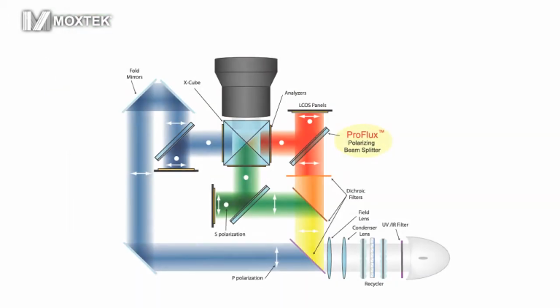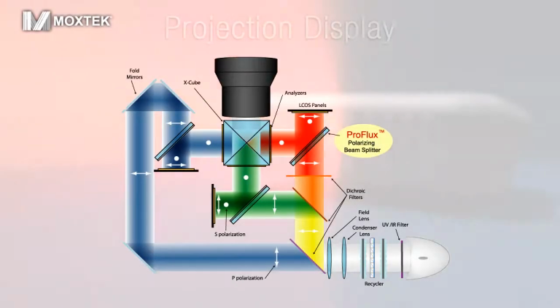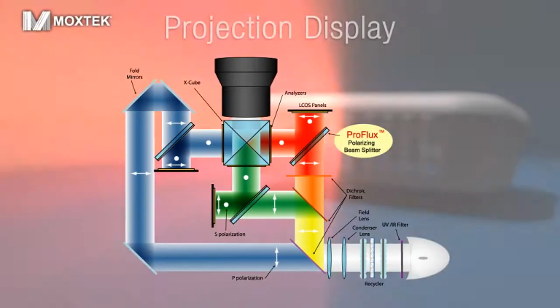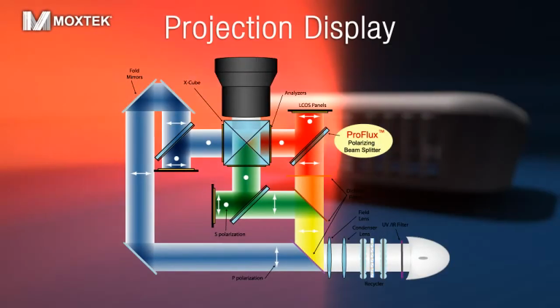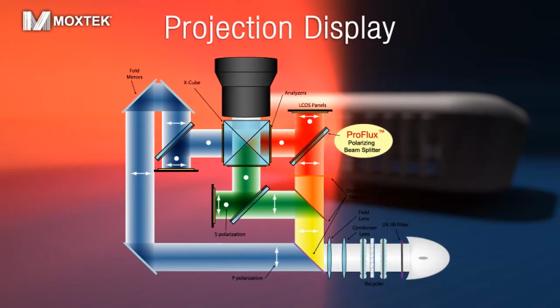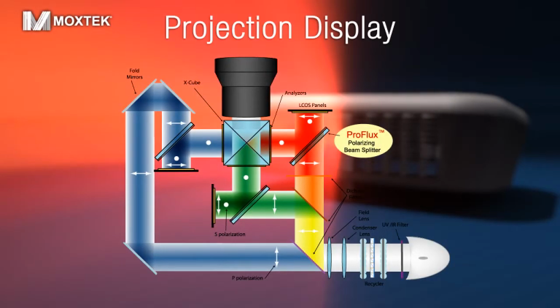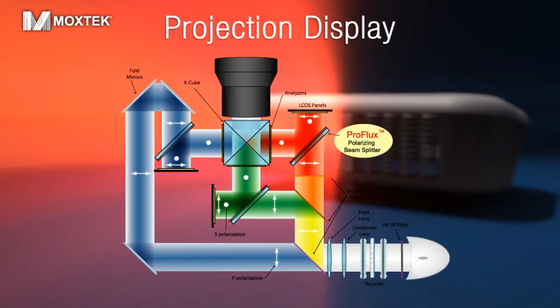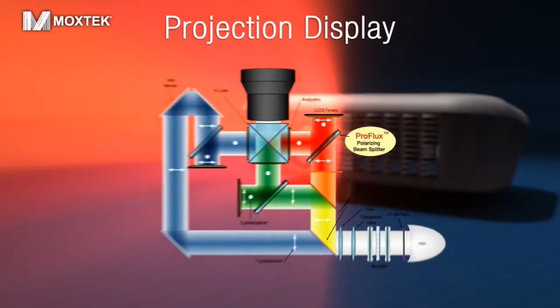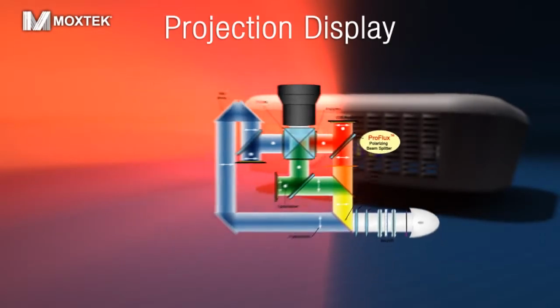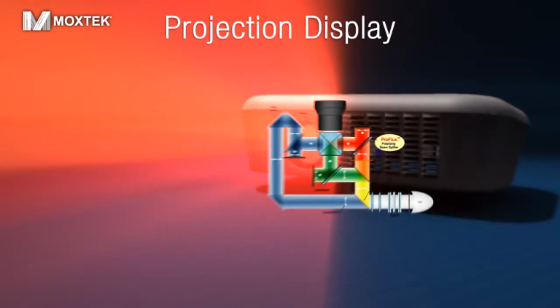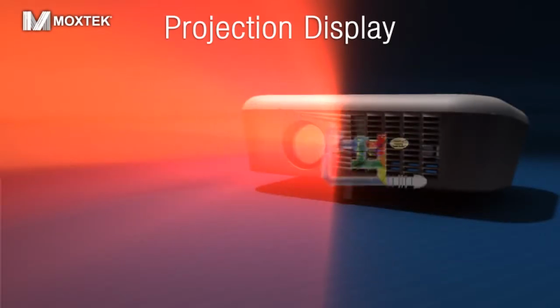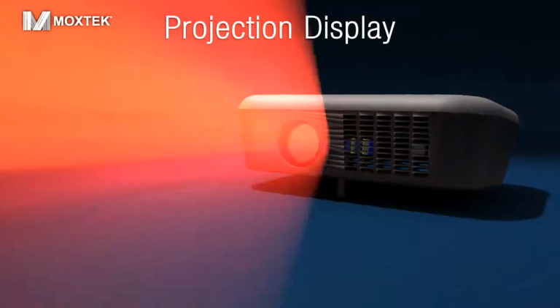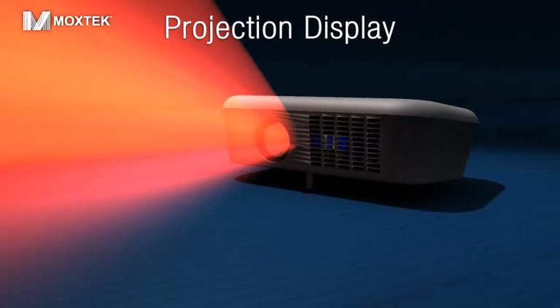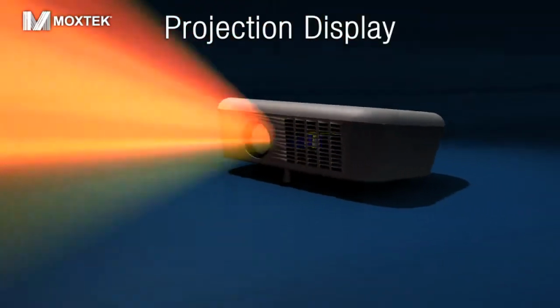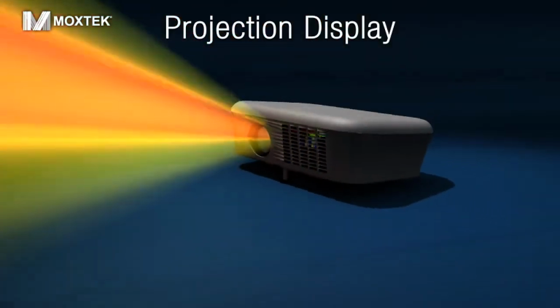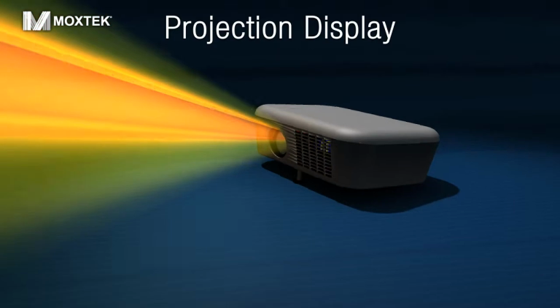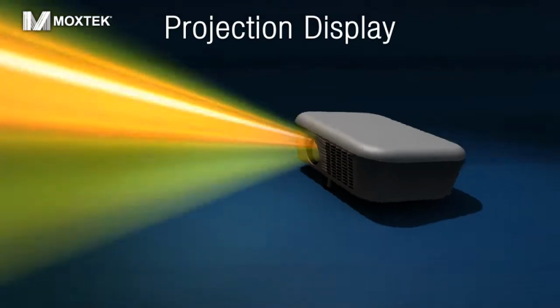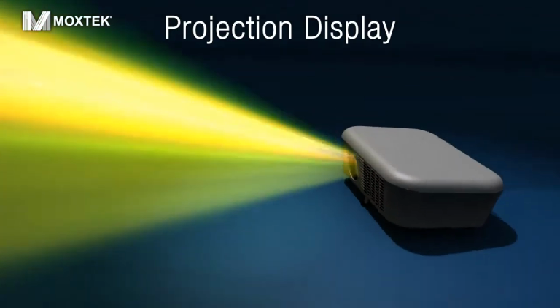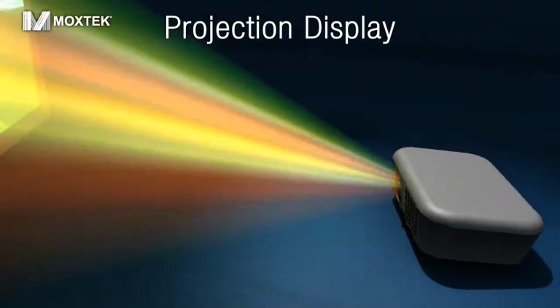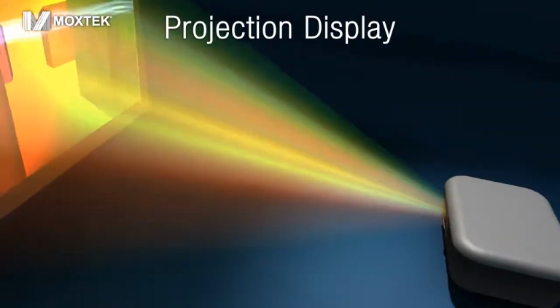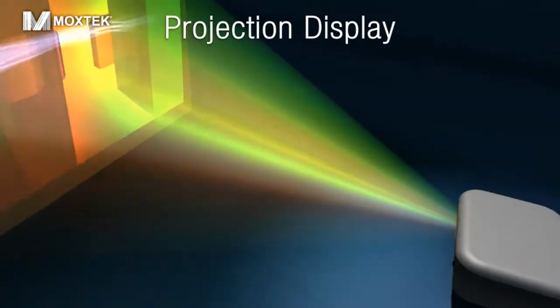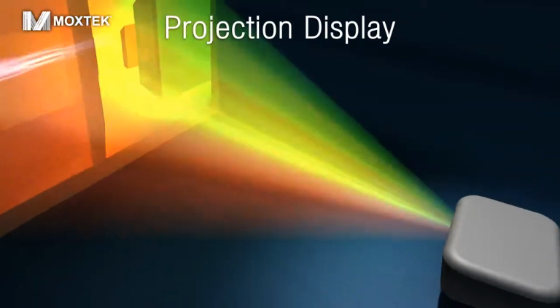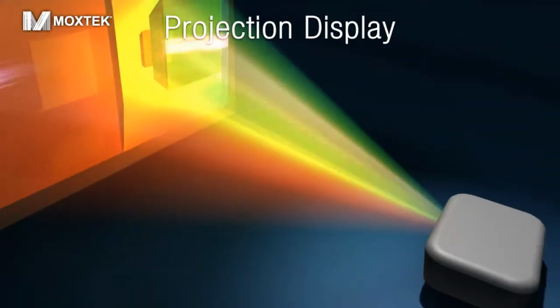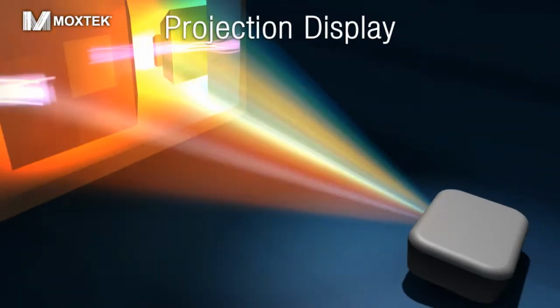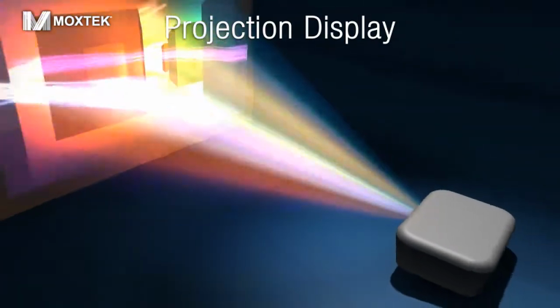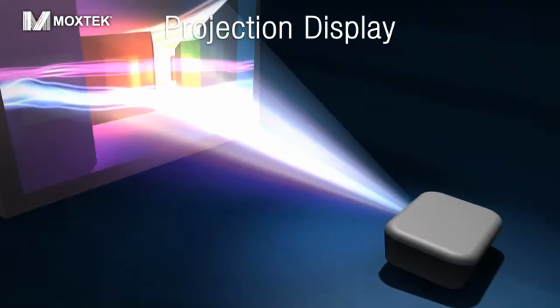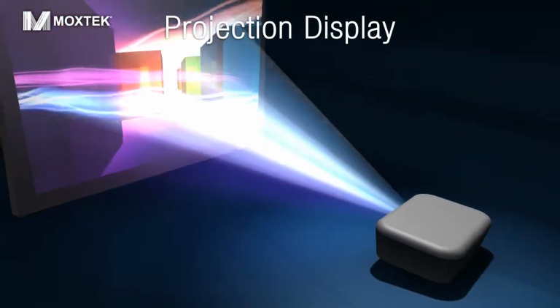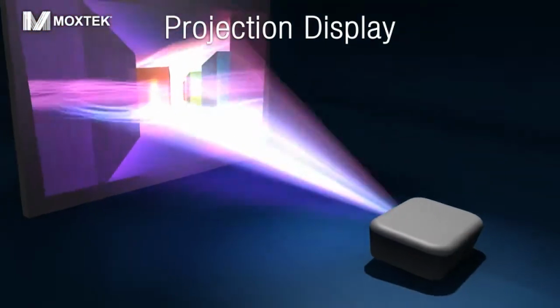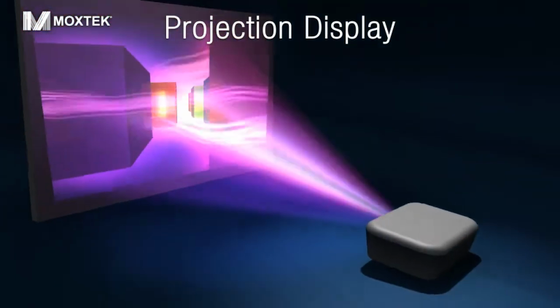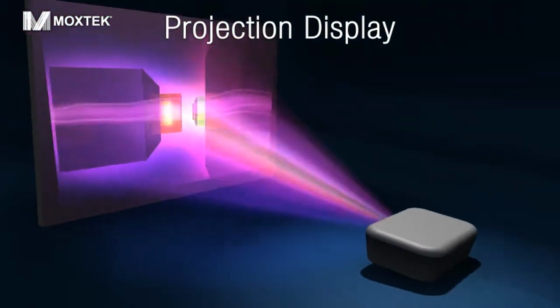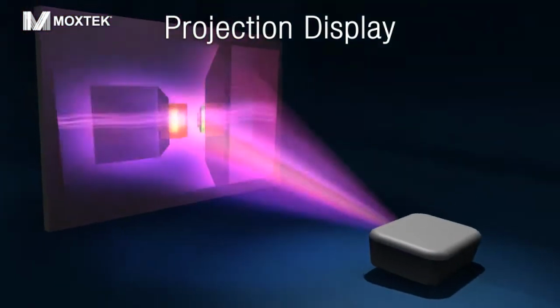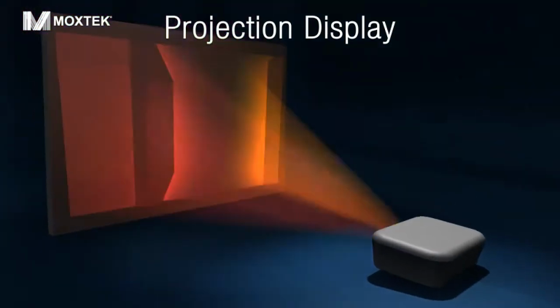Moxtech PBS products are the preferred choice by large and small projector manufacturers because of the resulting bright and stunning images.